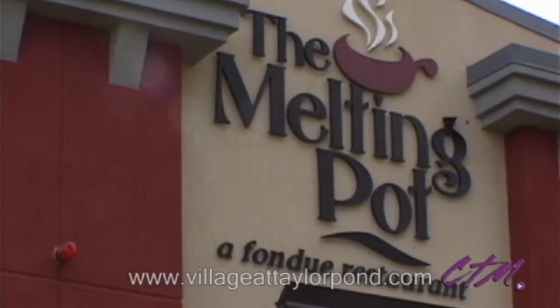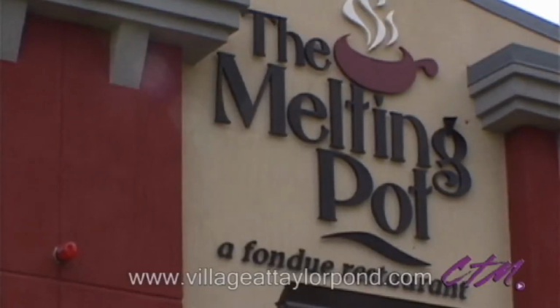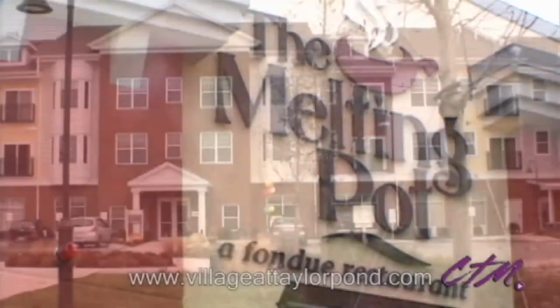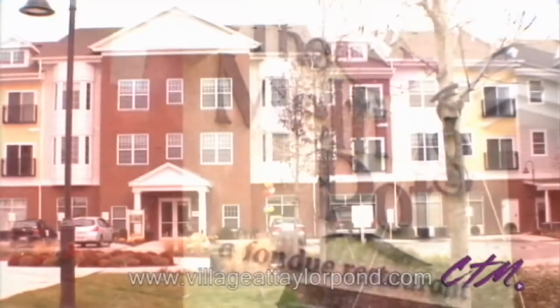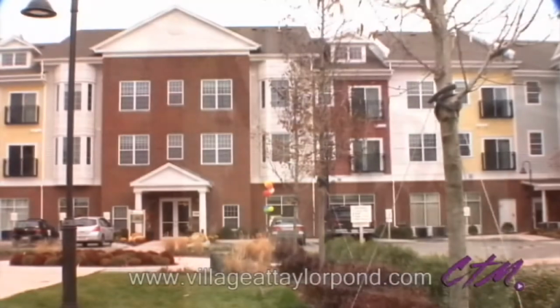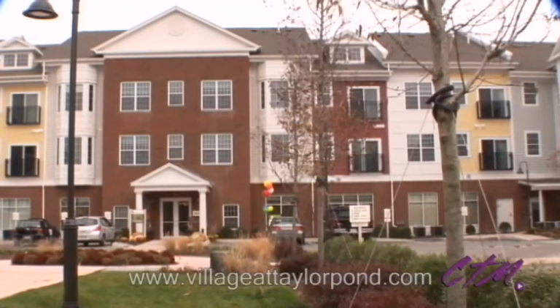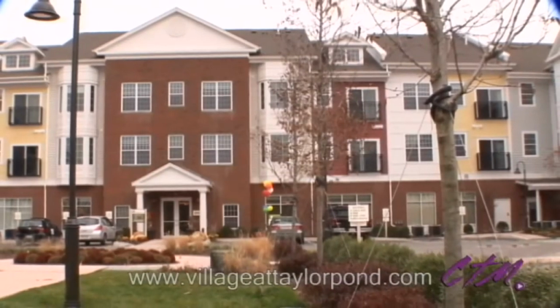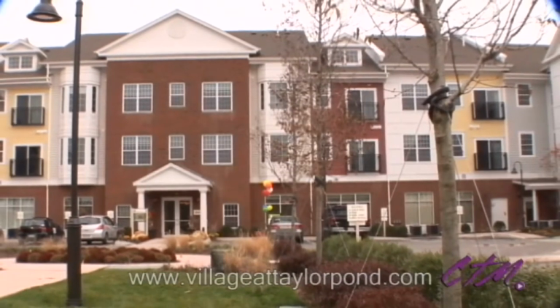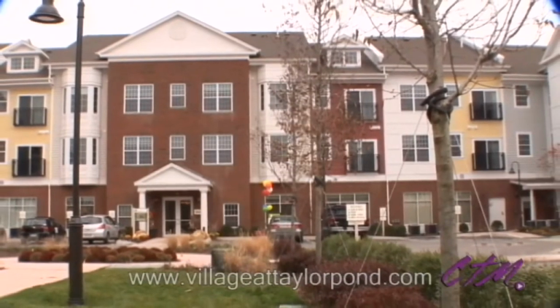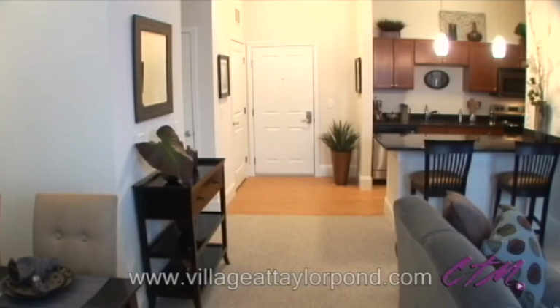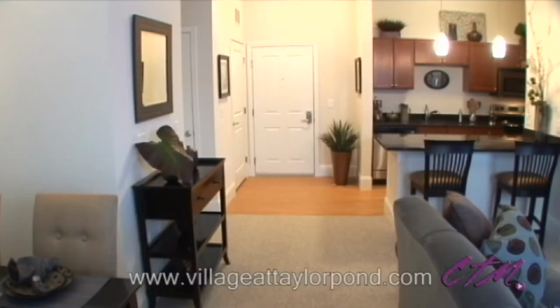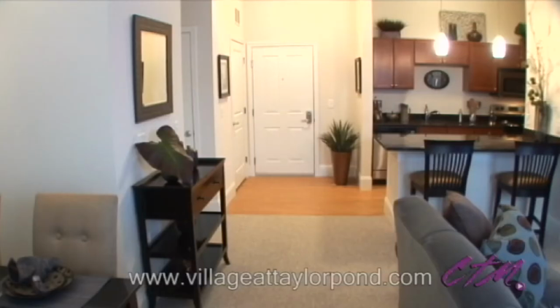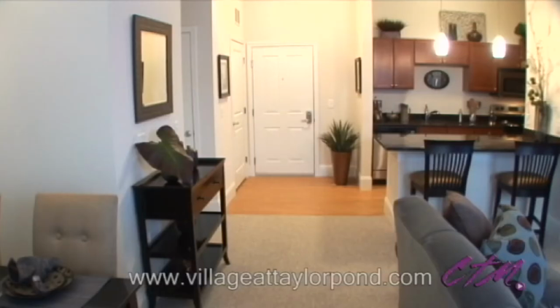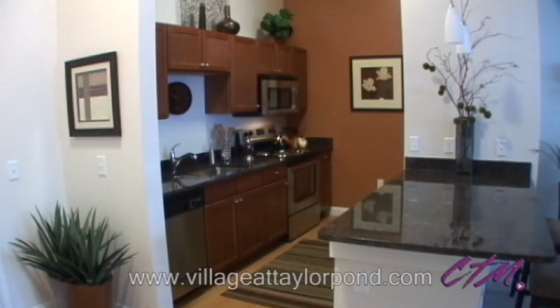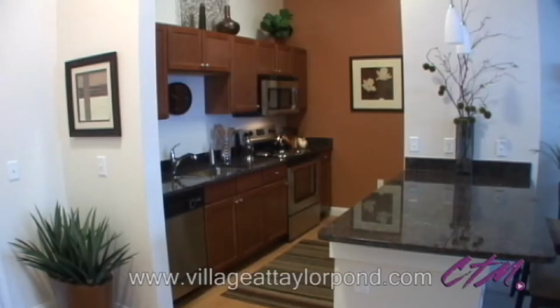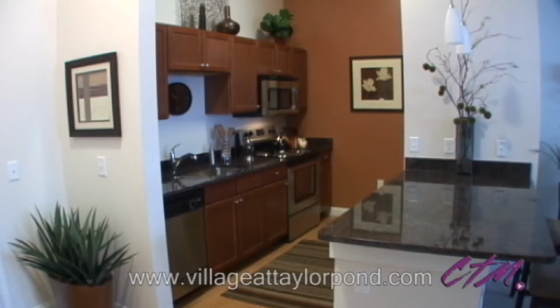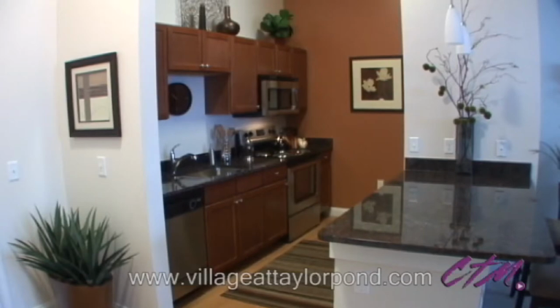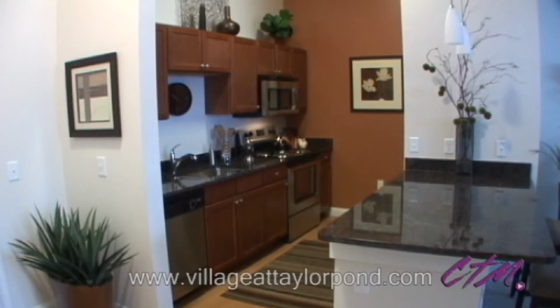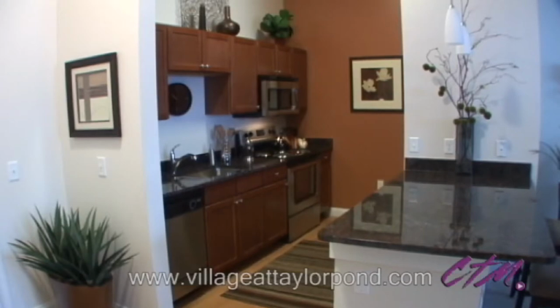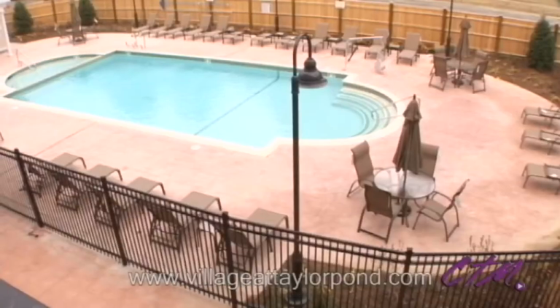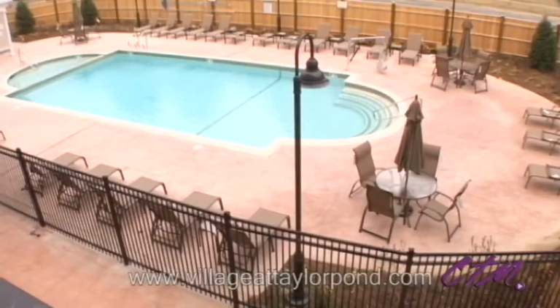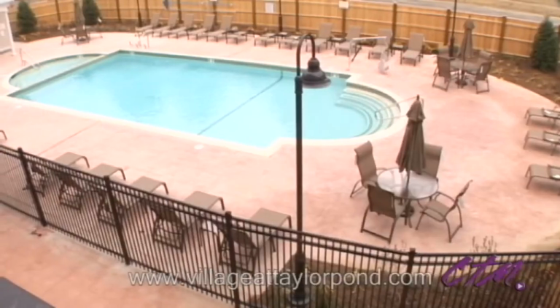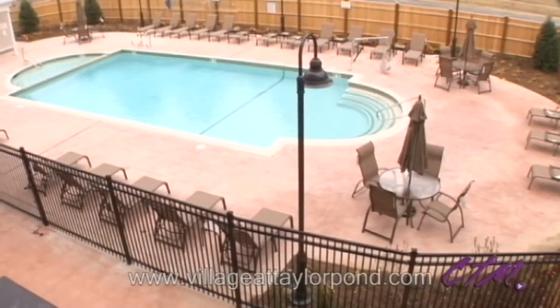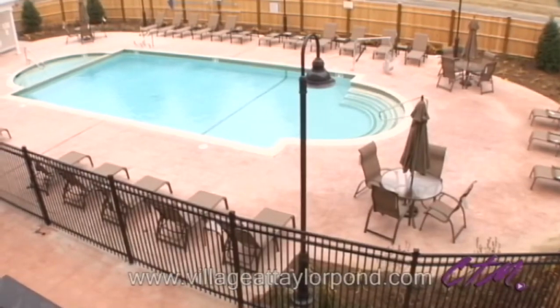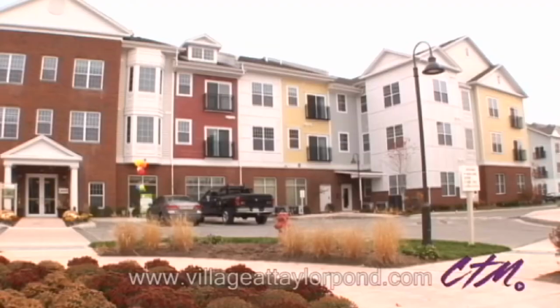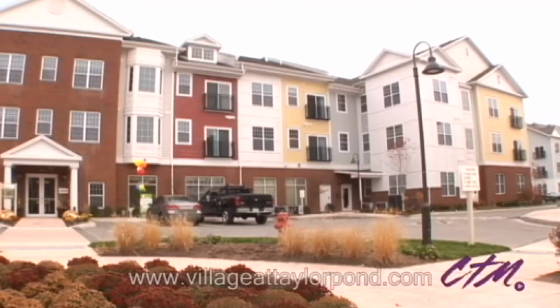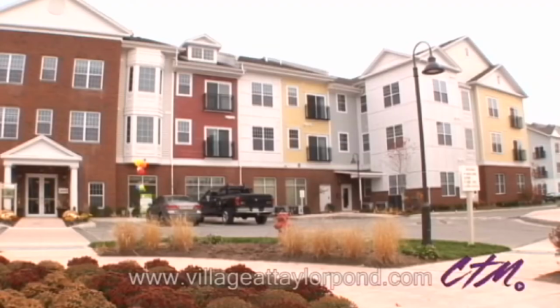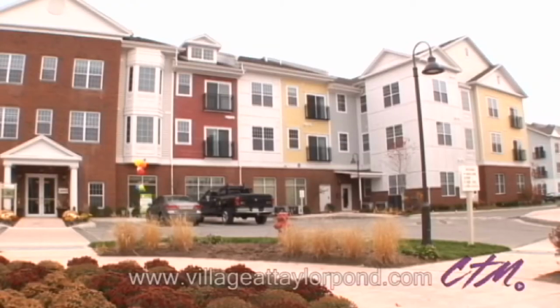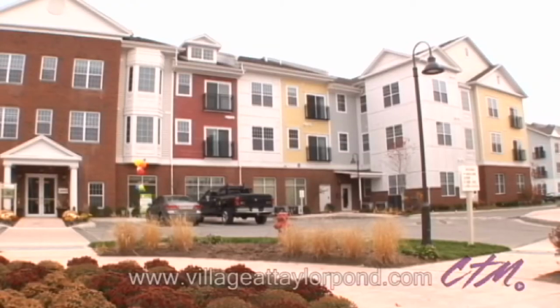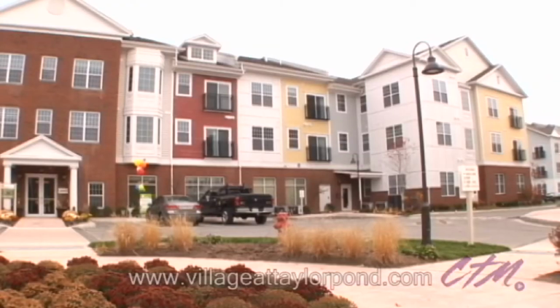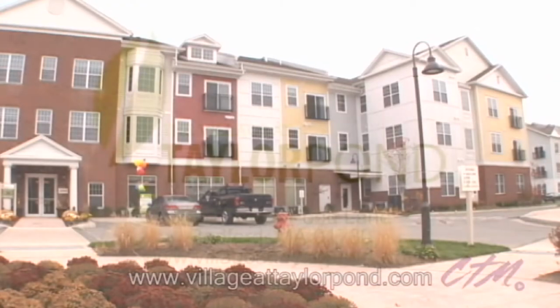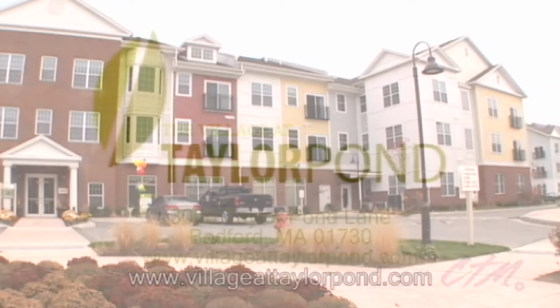Experience Bedford's newest apartment homes. Experience the Village at Taylor Pond today.